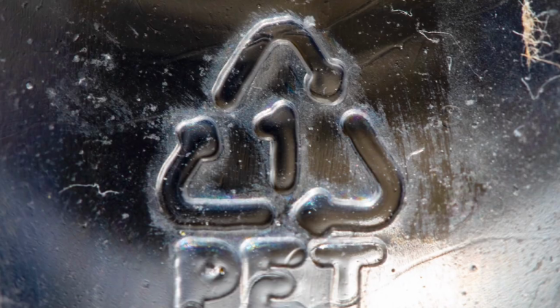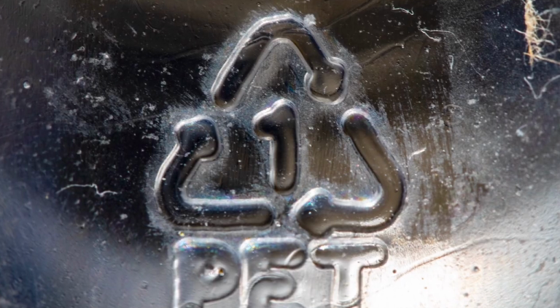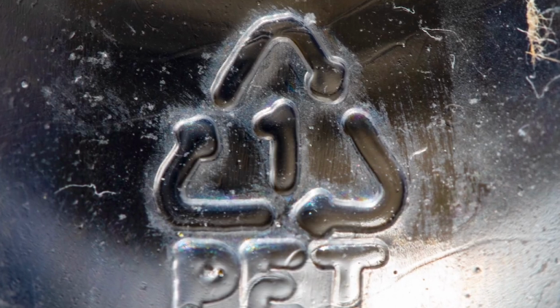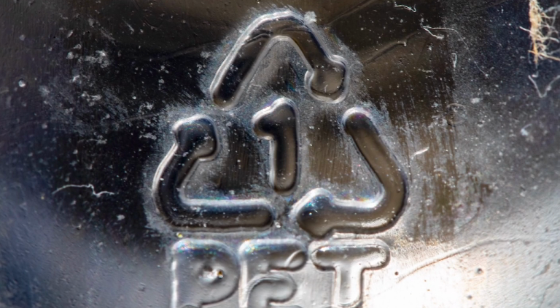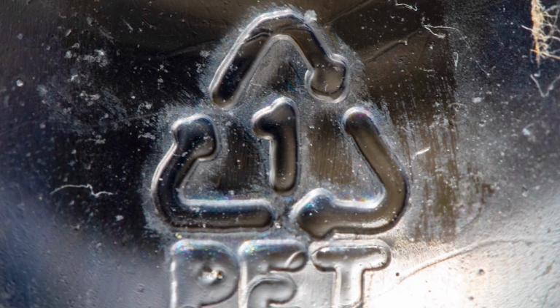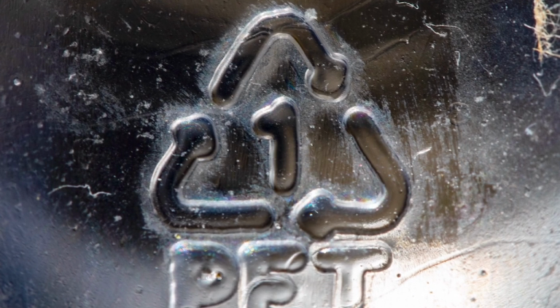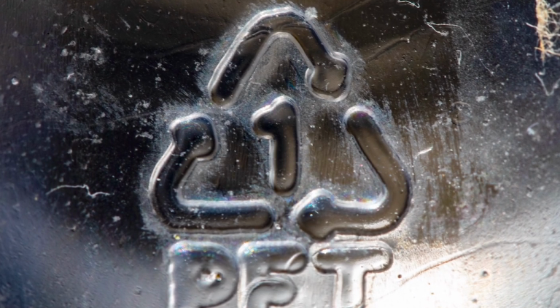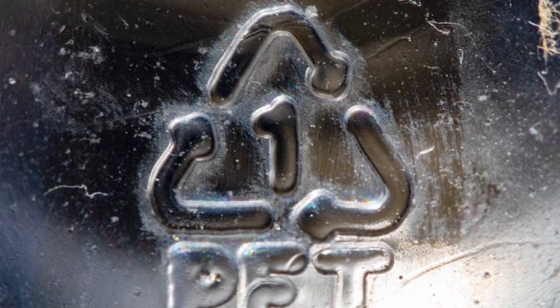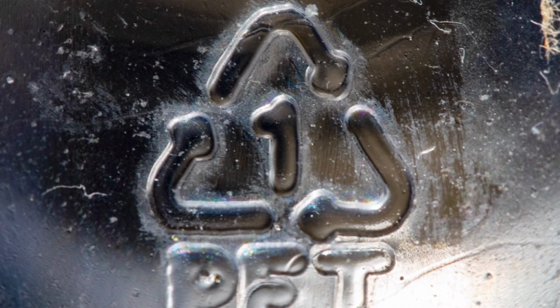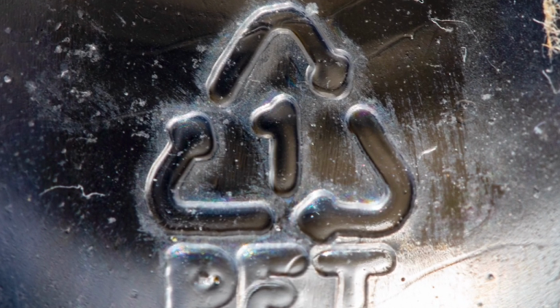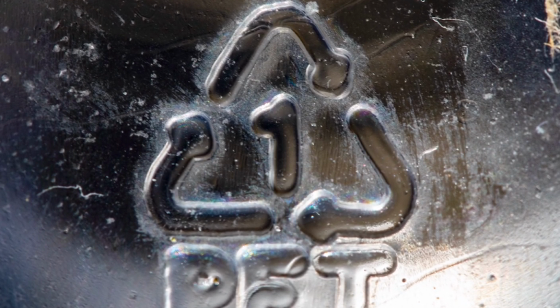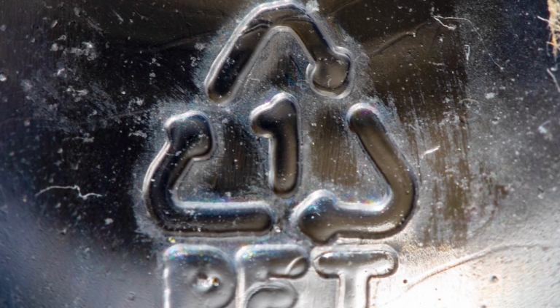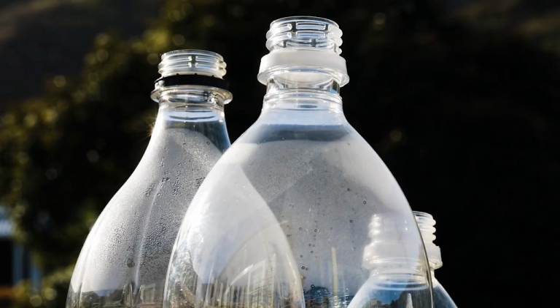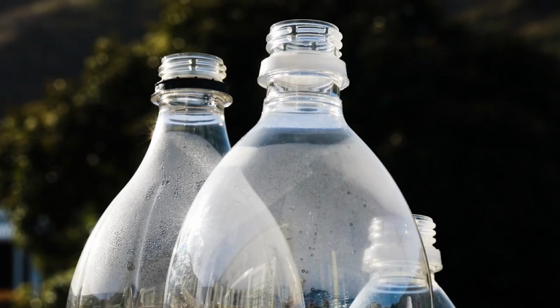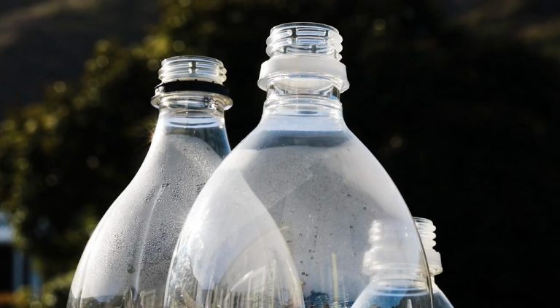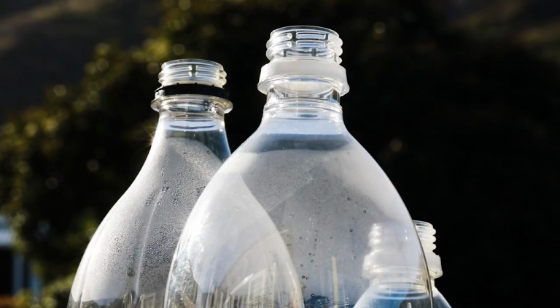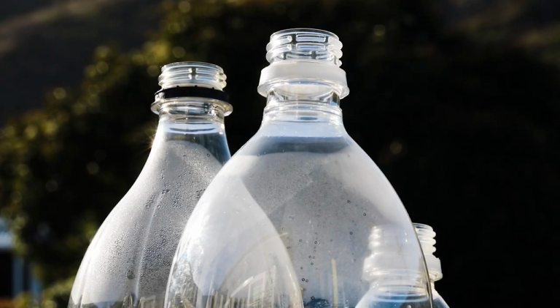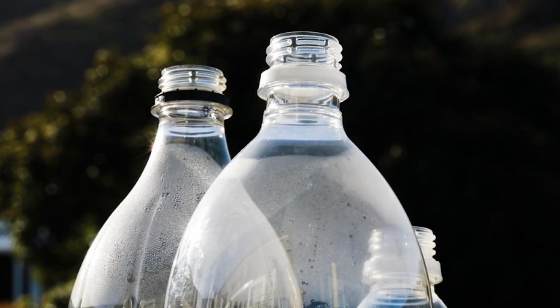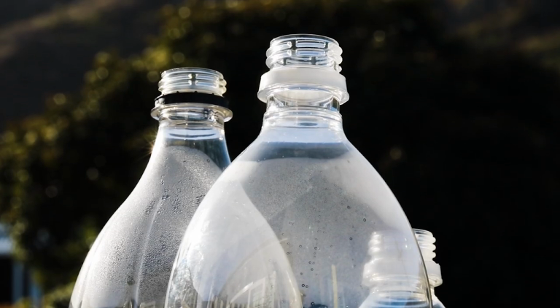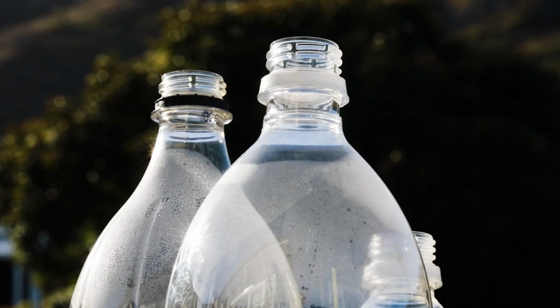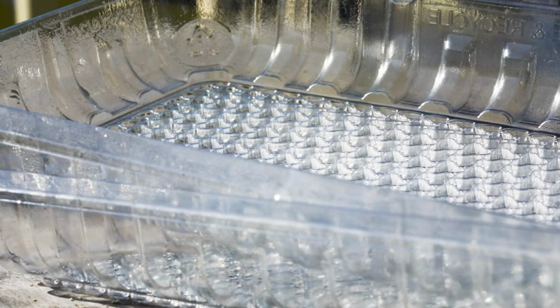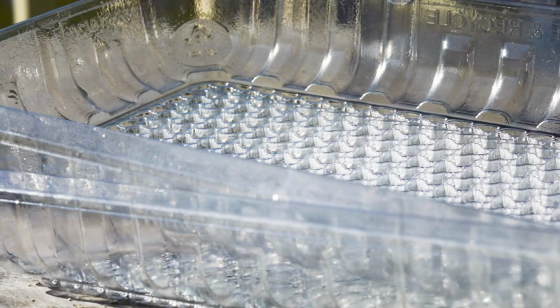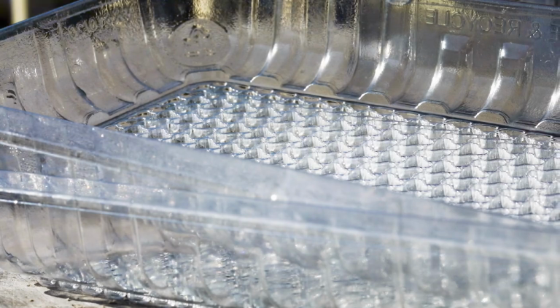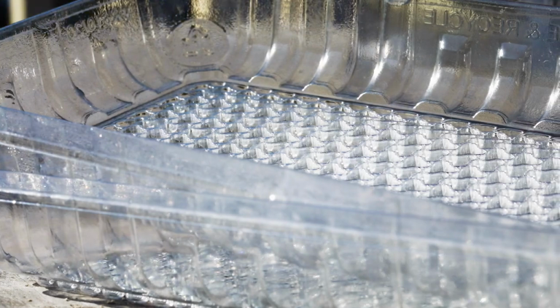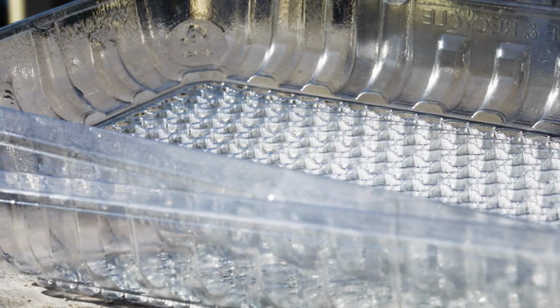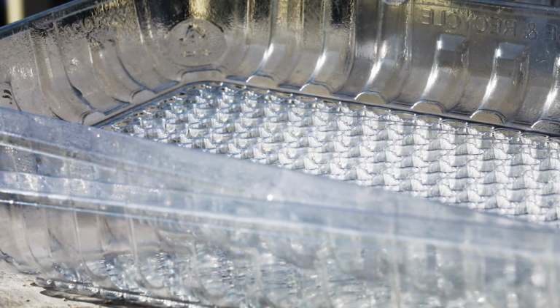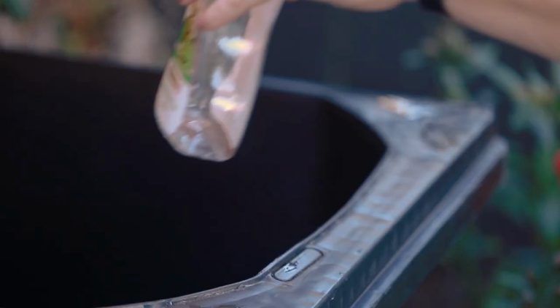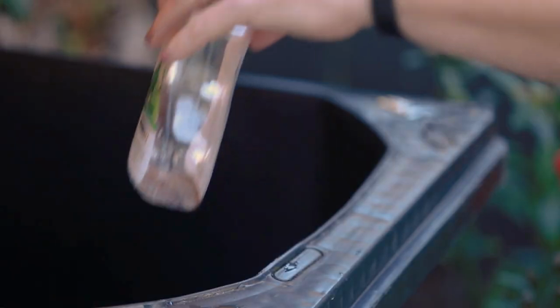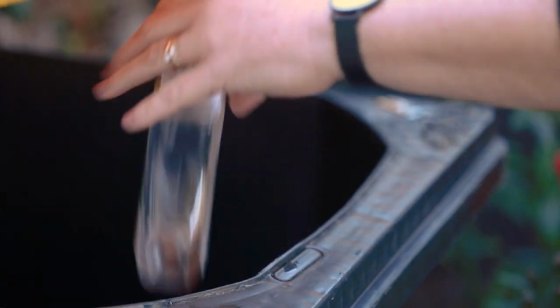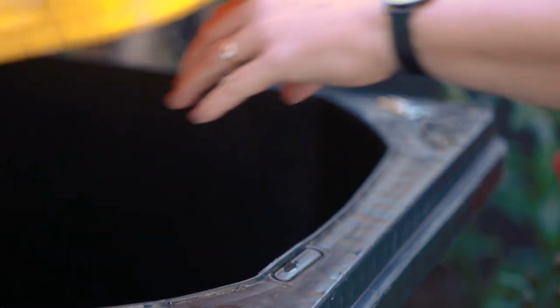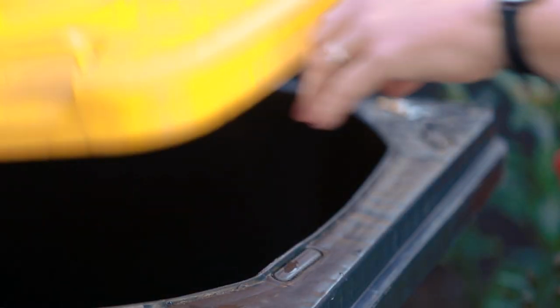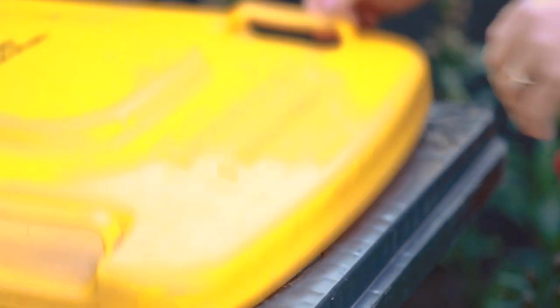Items marked with a 1 include most soft drink and salad dressing bottles, meat trays and soap bottles.